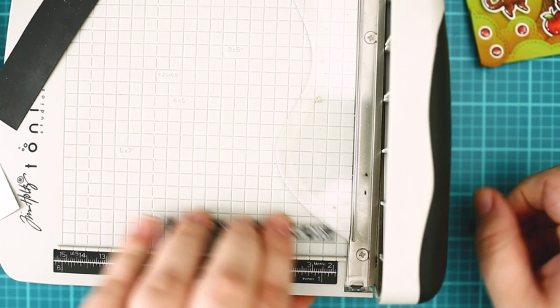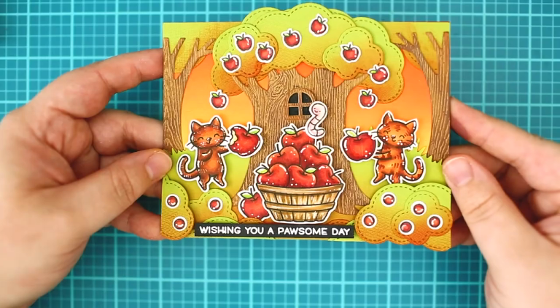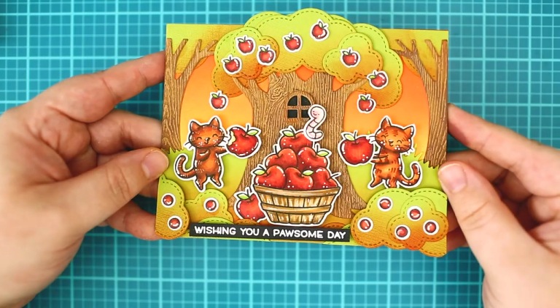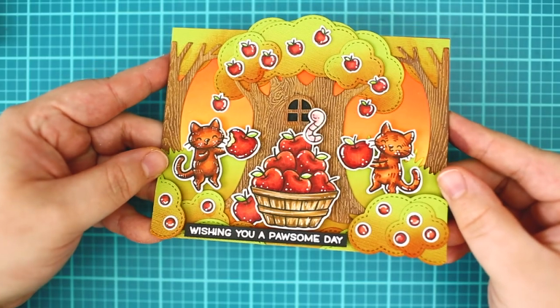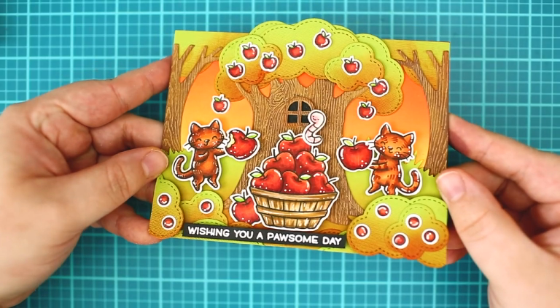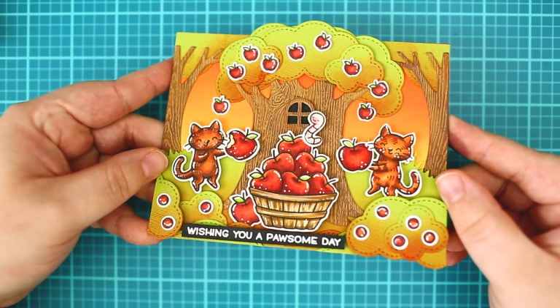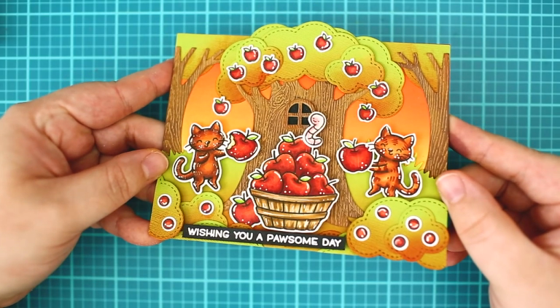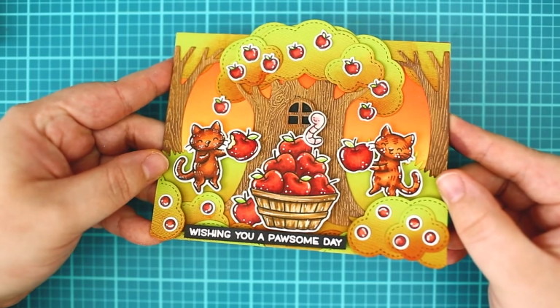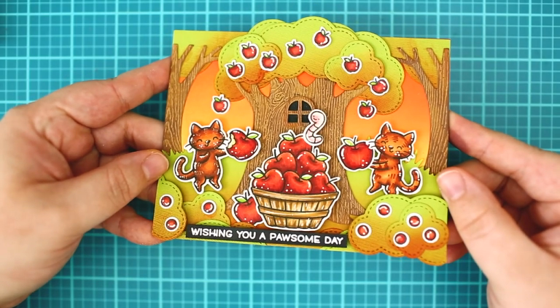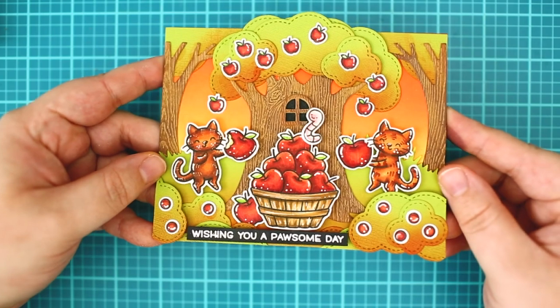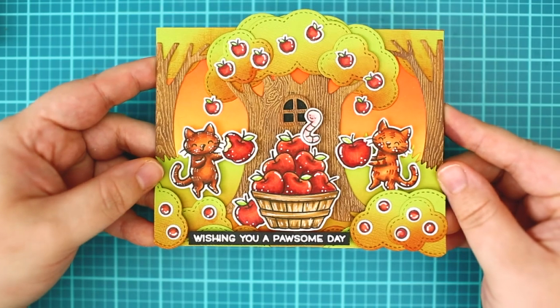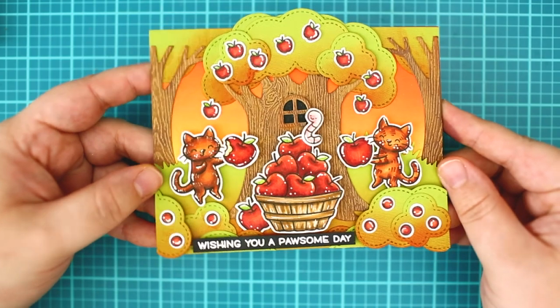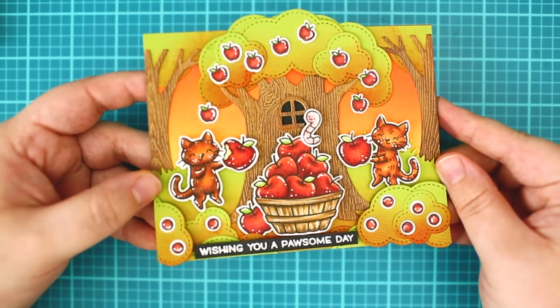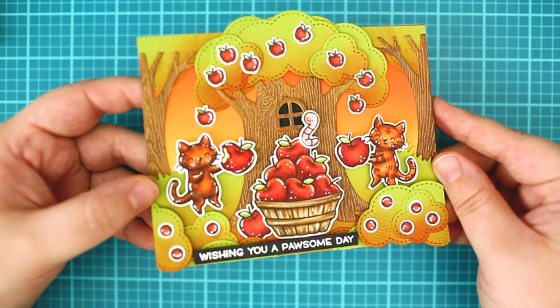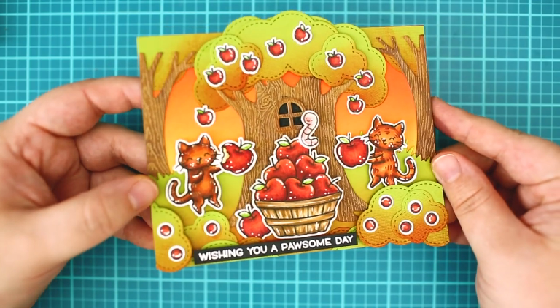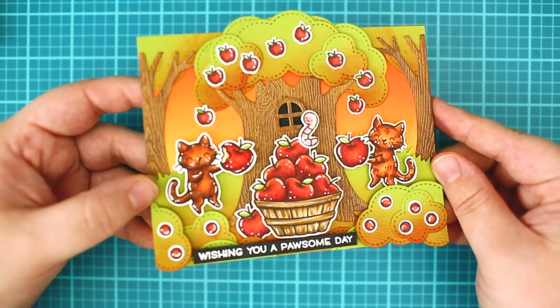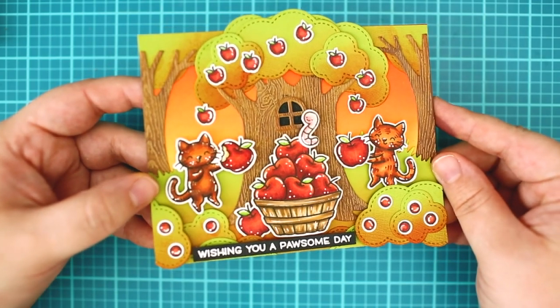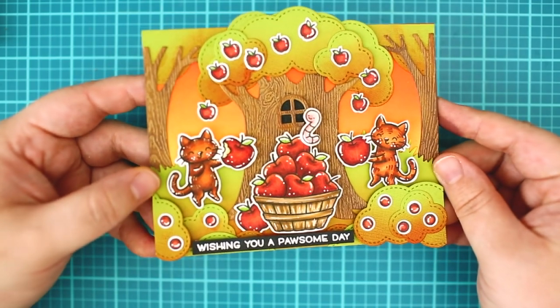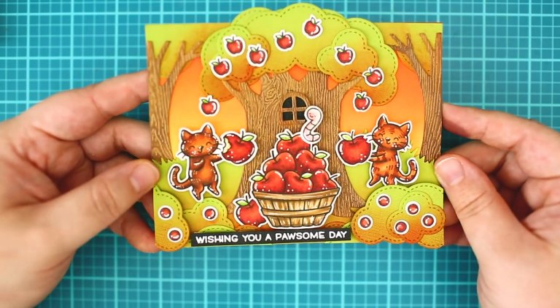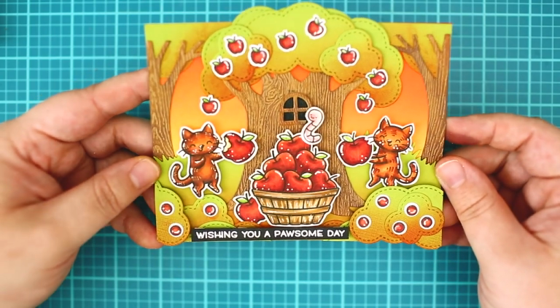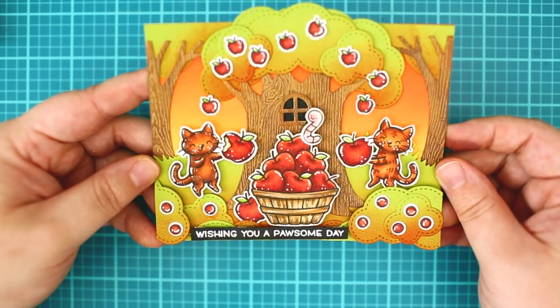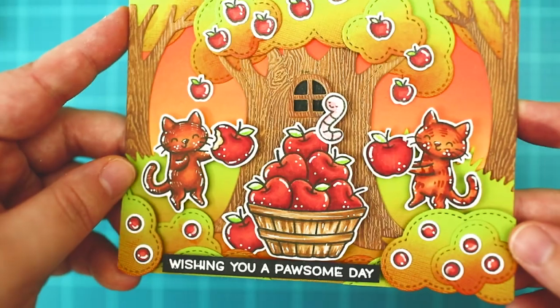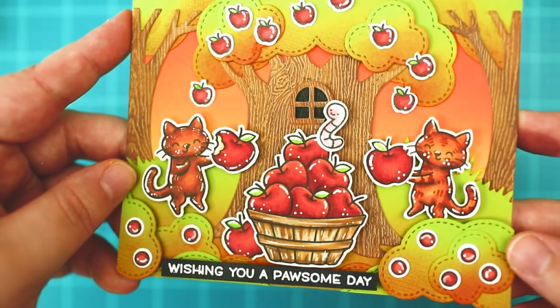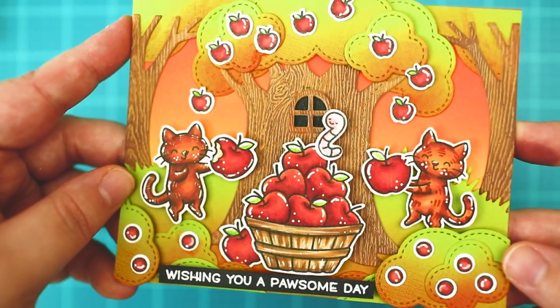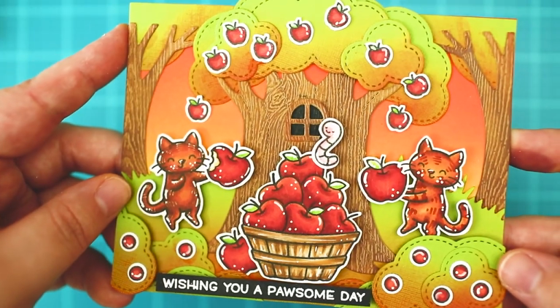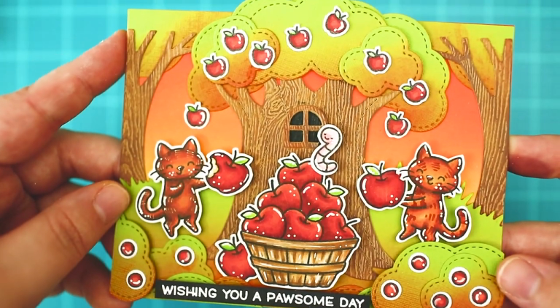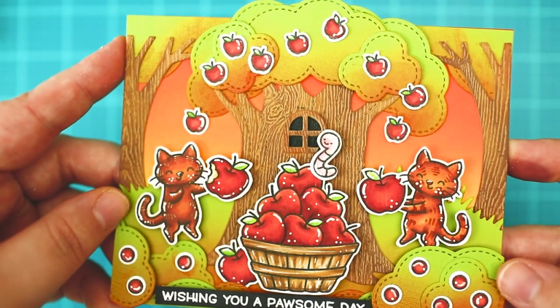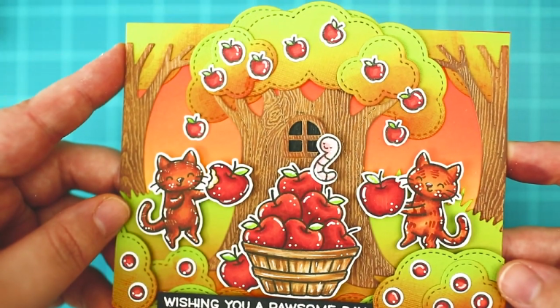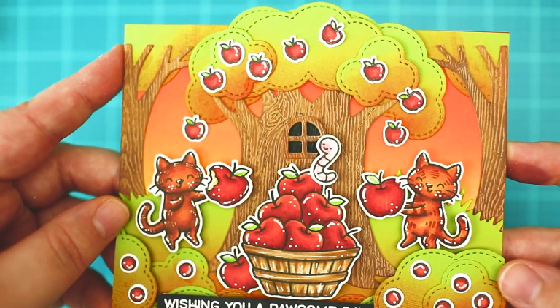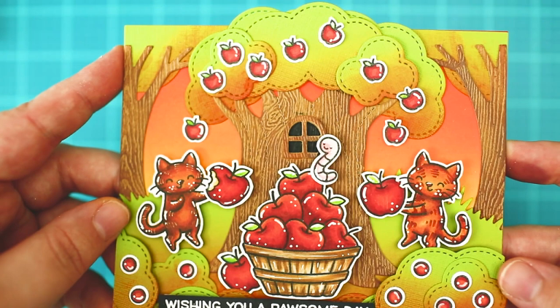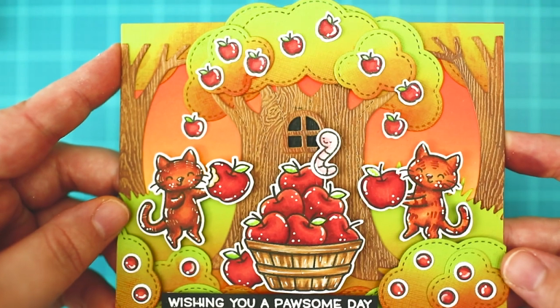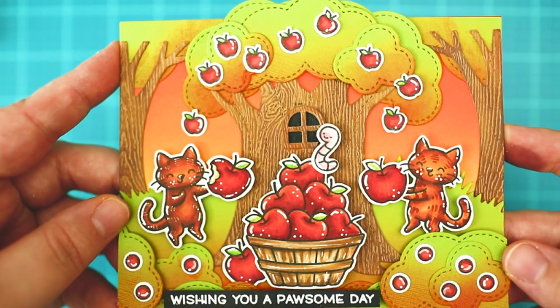And this is the finished card. I hope you have enjoyed it. Thanks for watching. Bye!